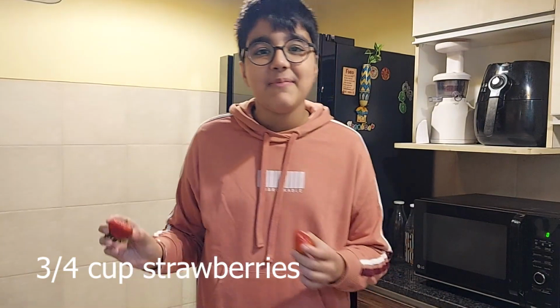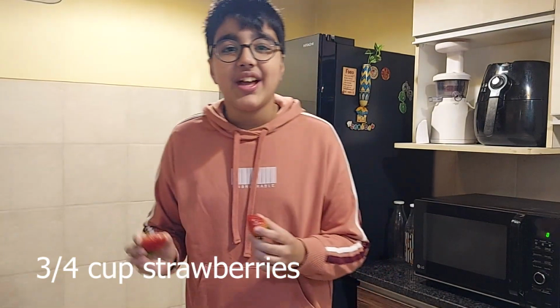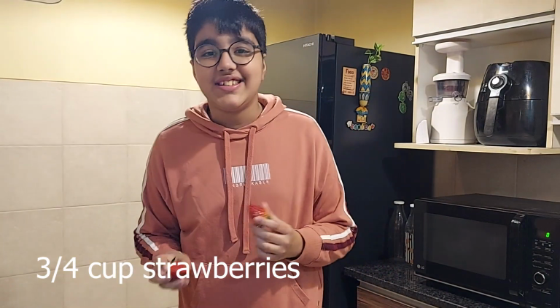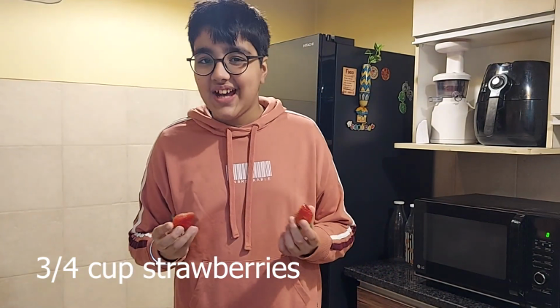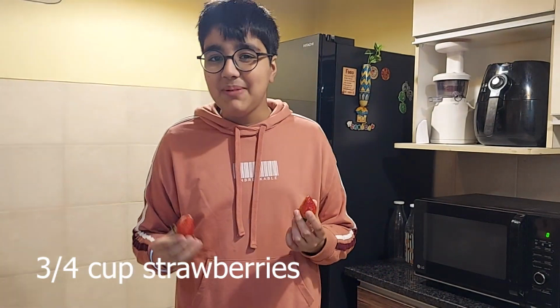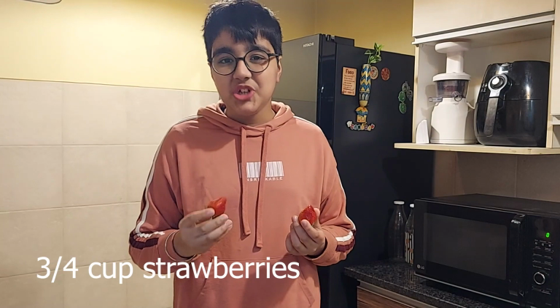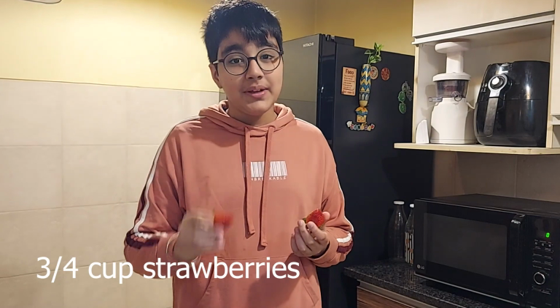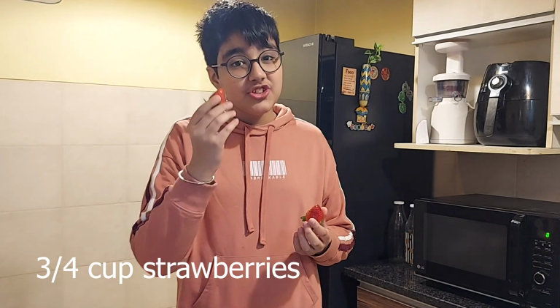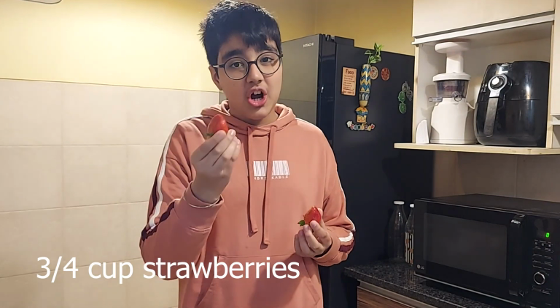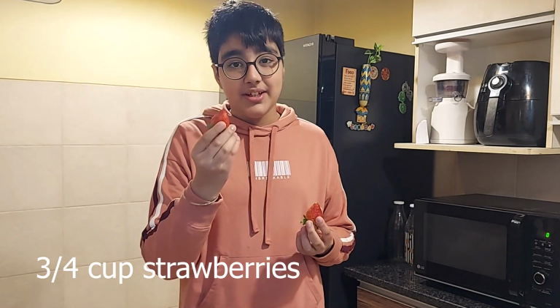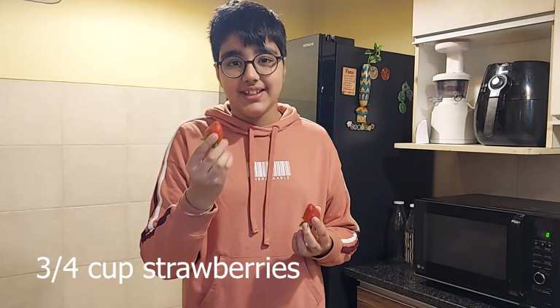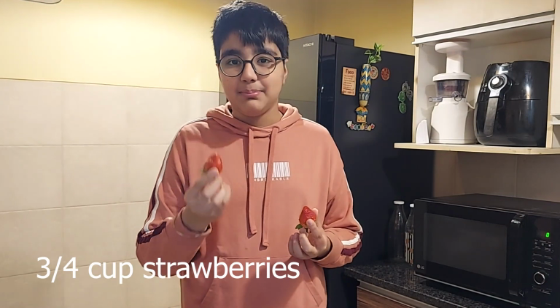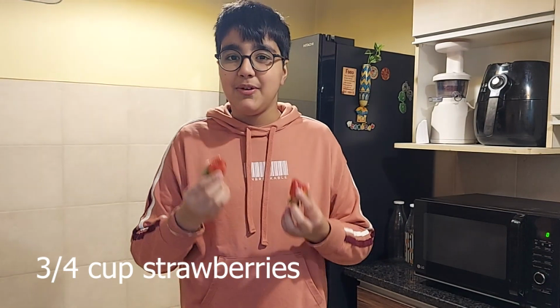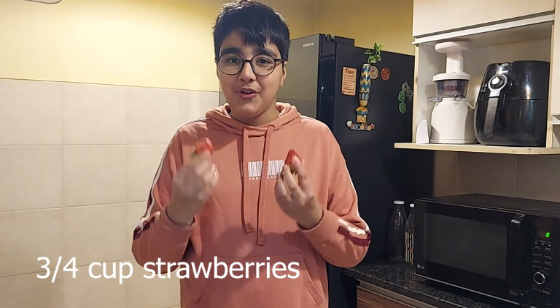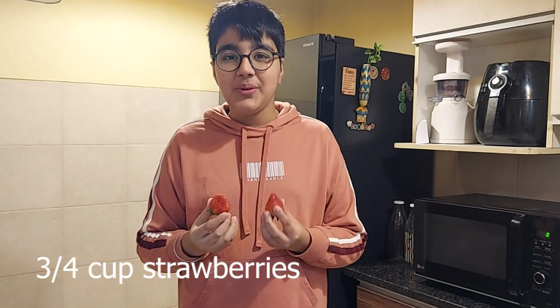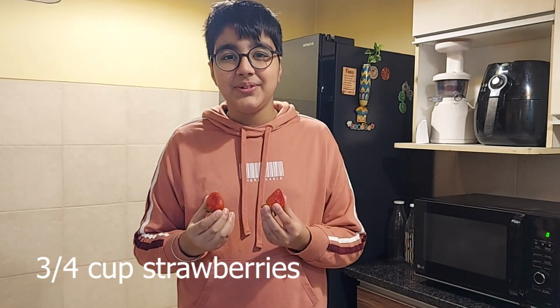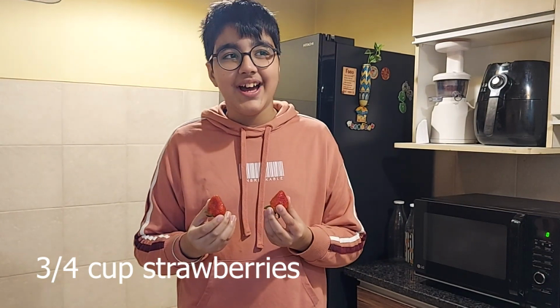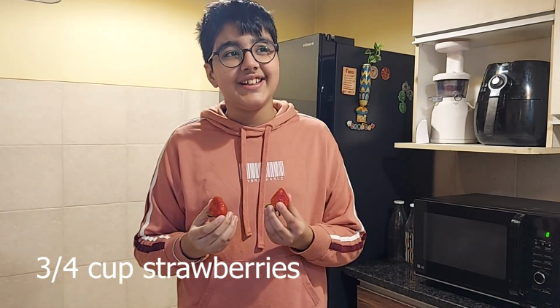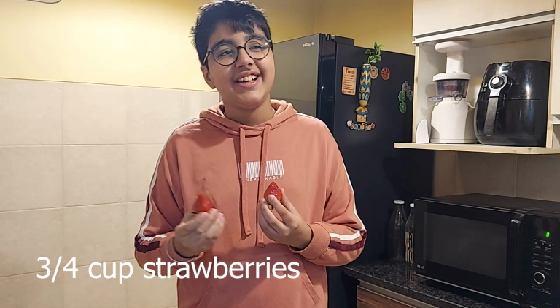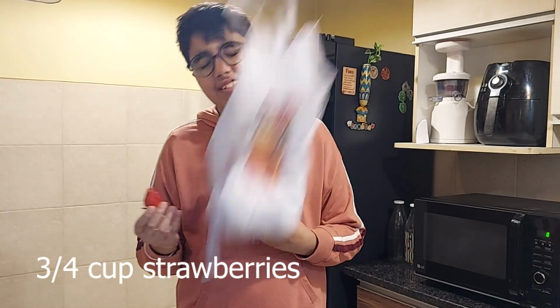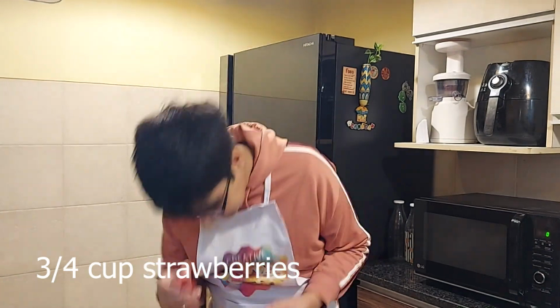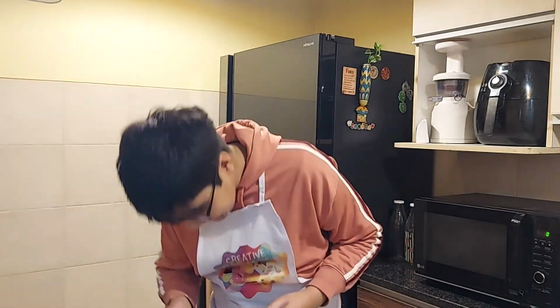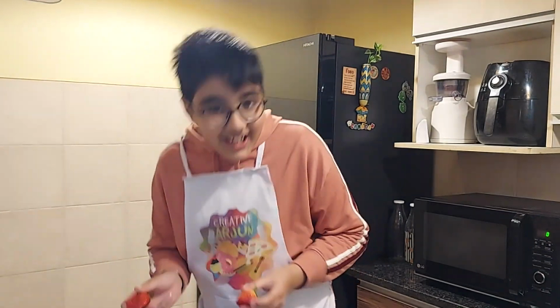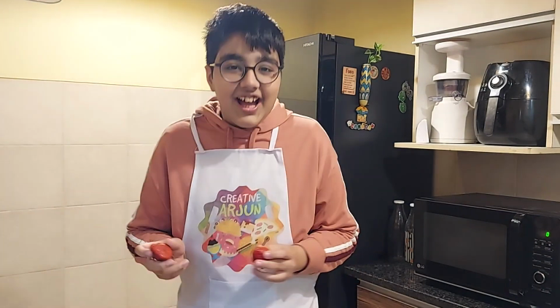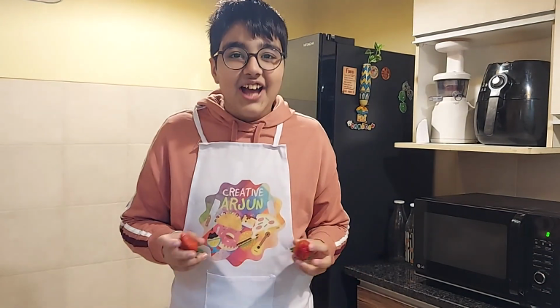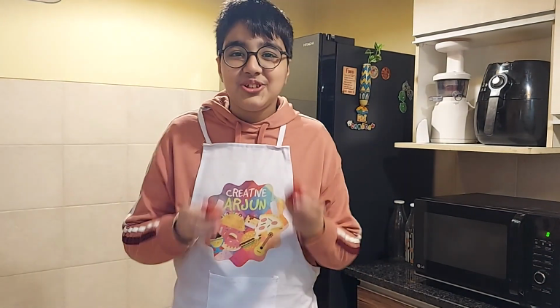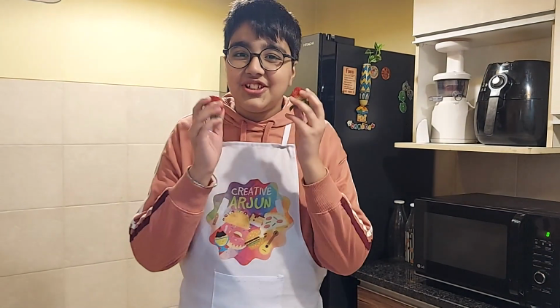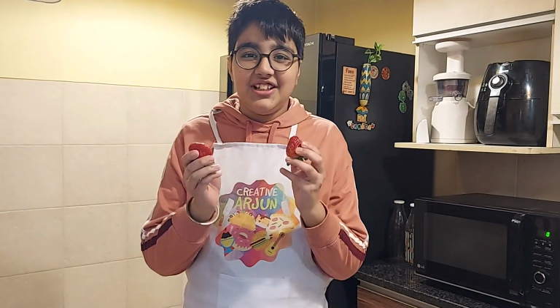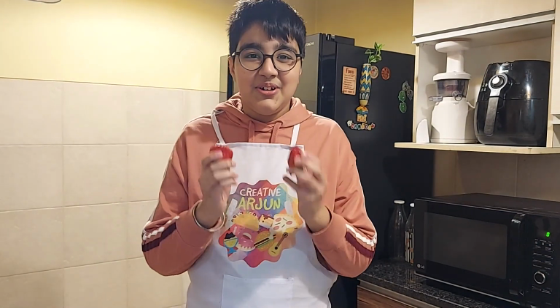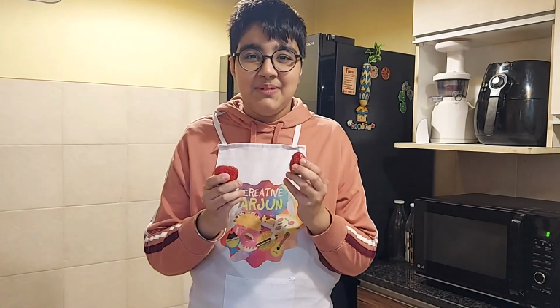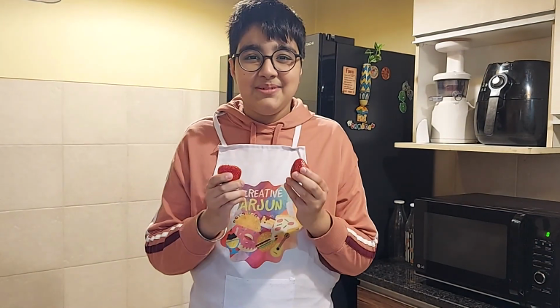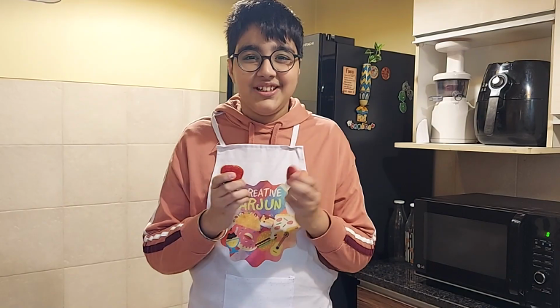I'll start by chopping up strawberries. But before we do that, I should really wear my apron.